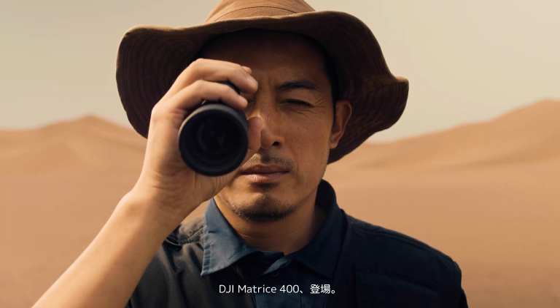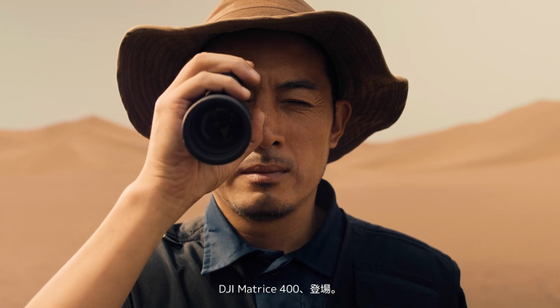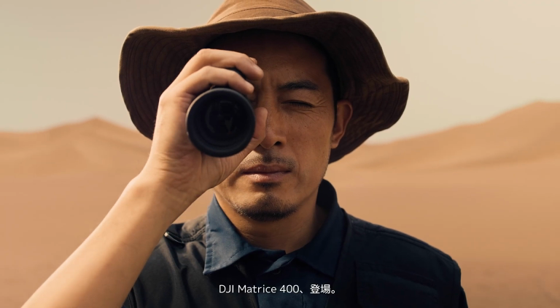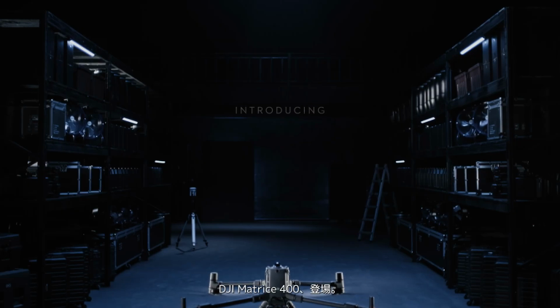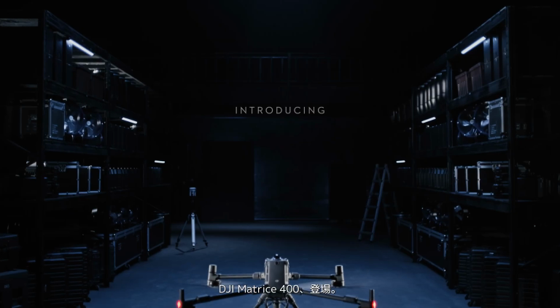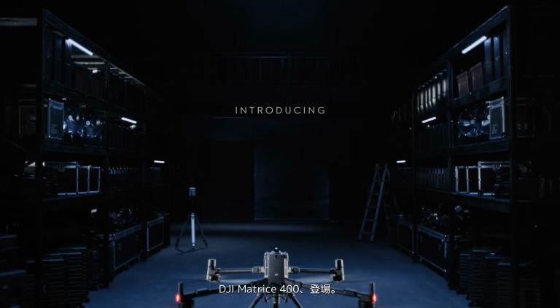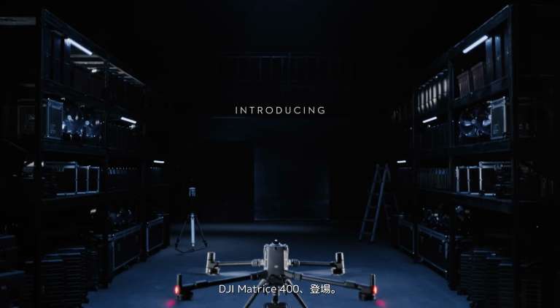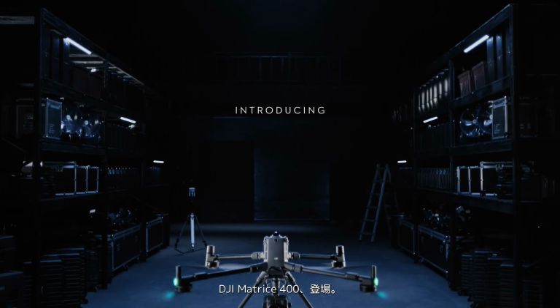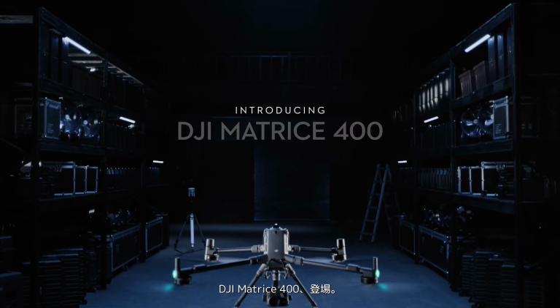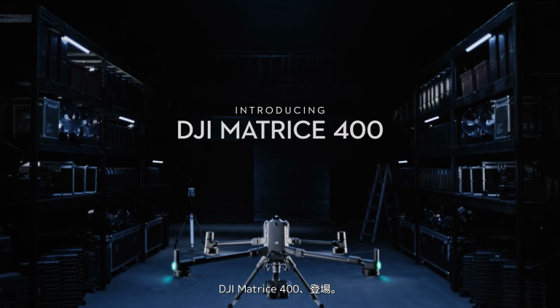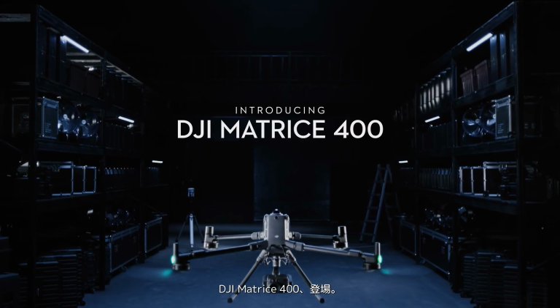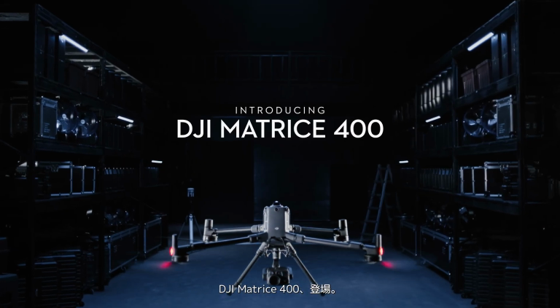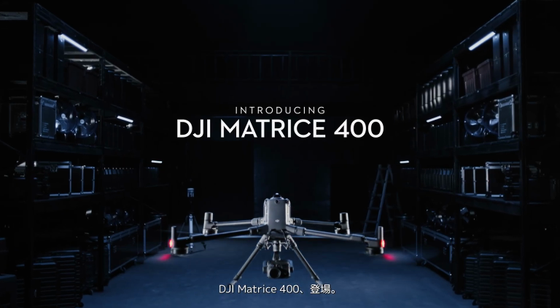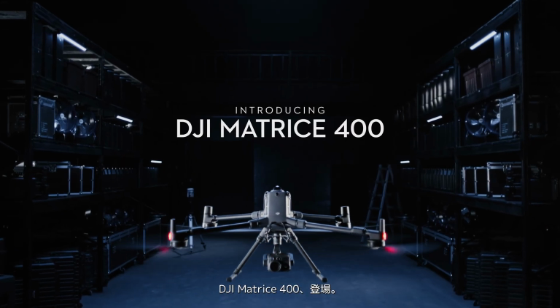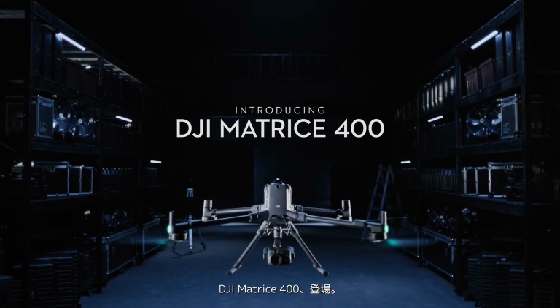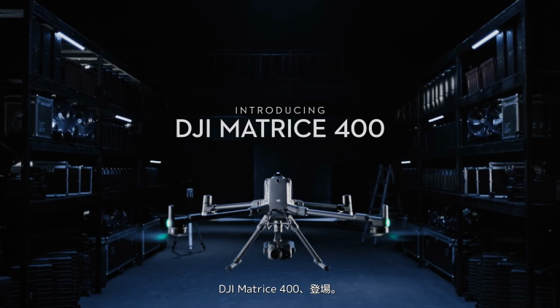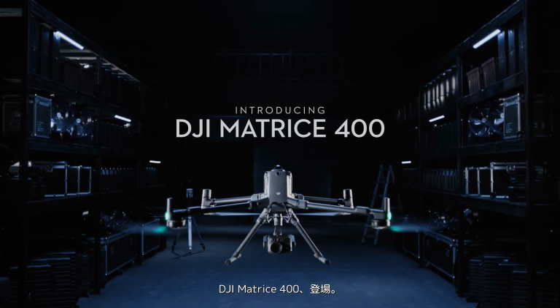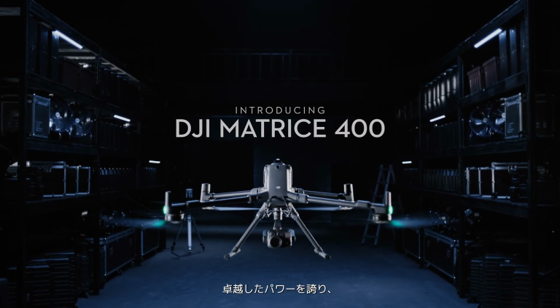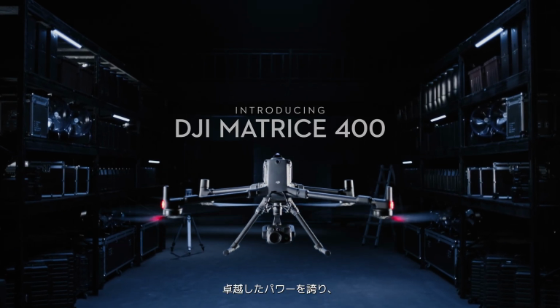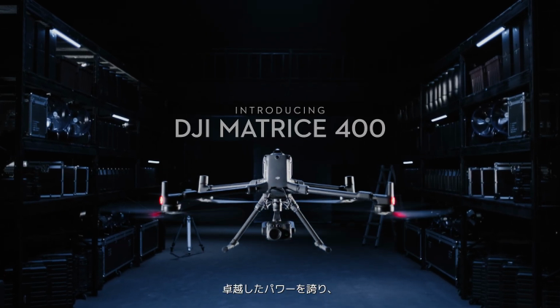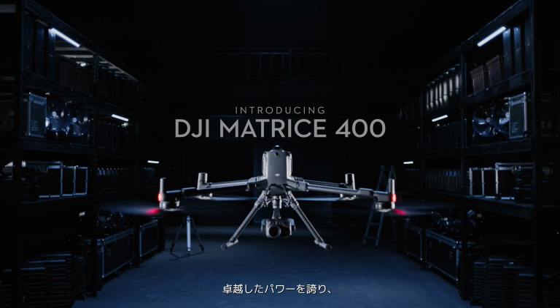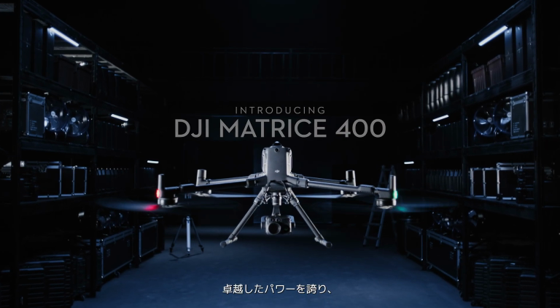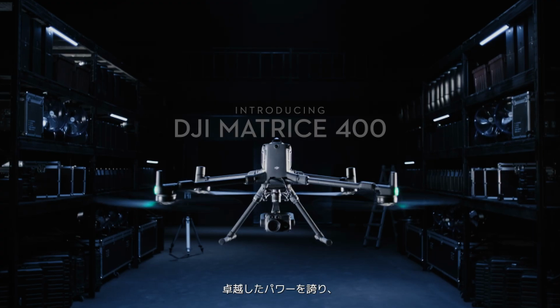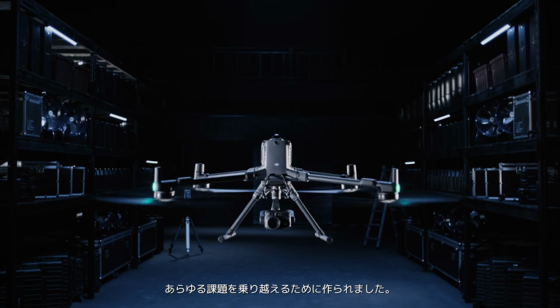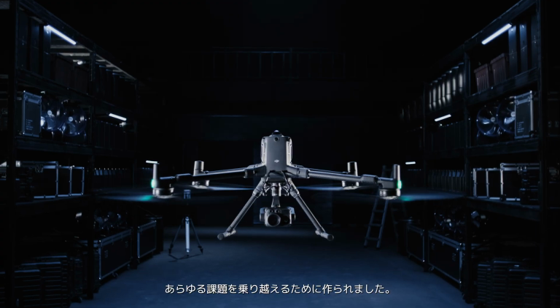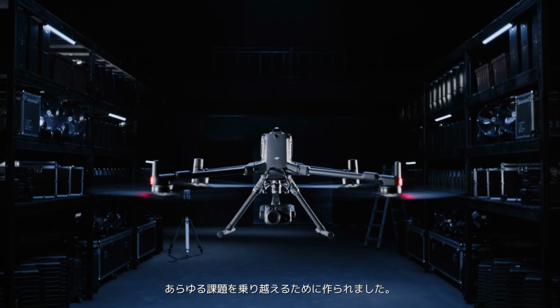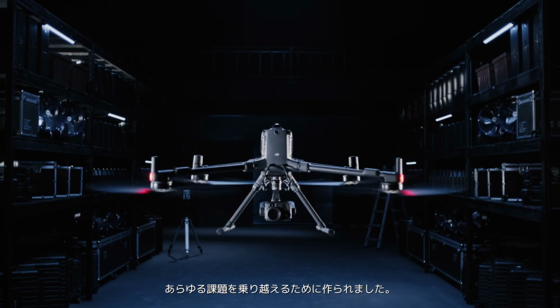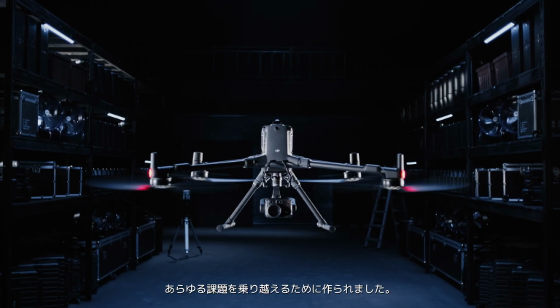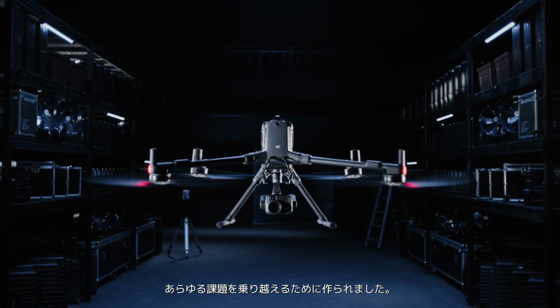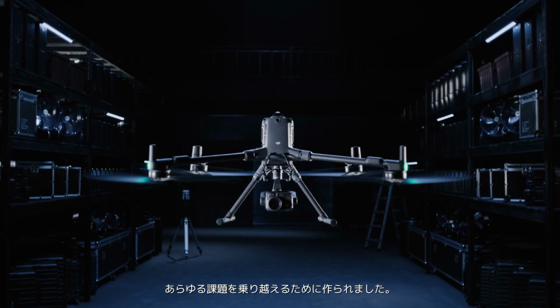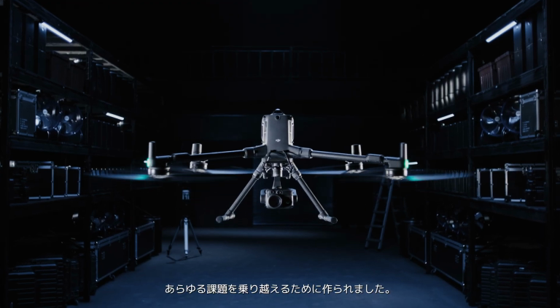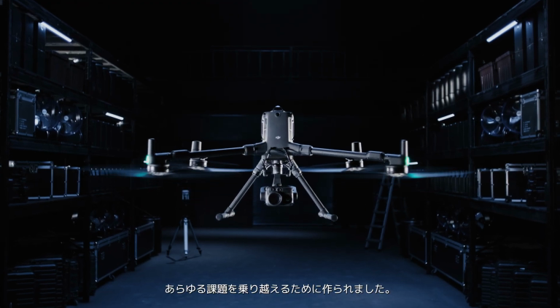Introducing DJI Matrice 400. Engineered for power, built to conquer any challenge.